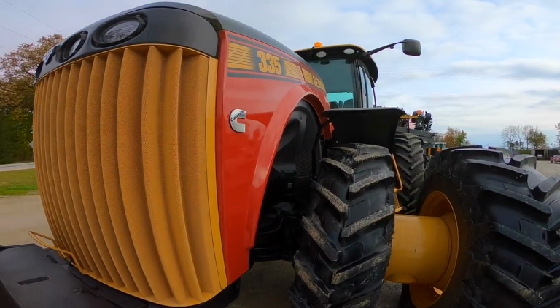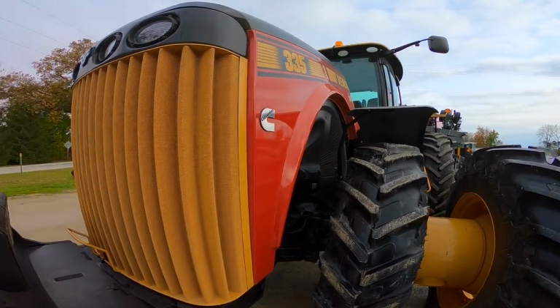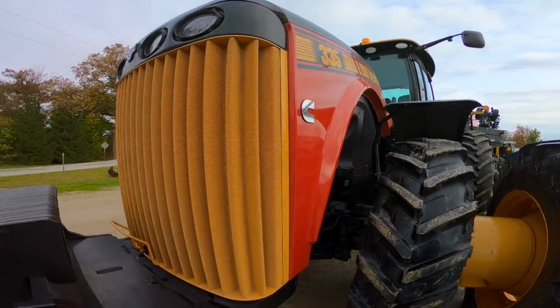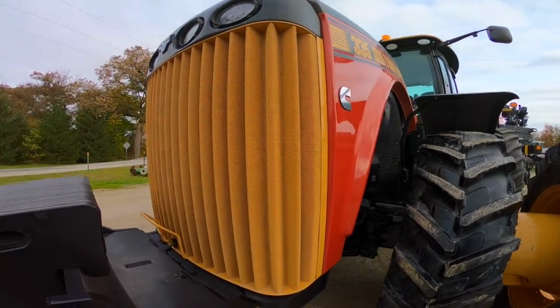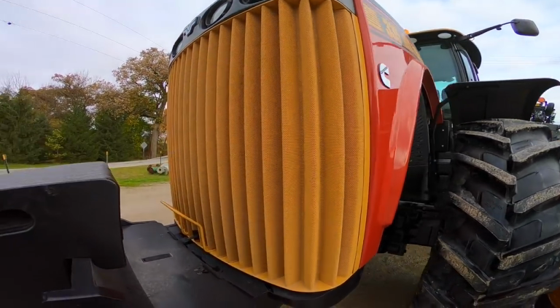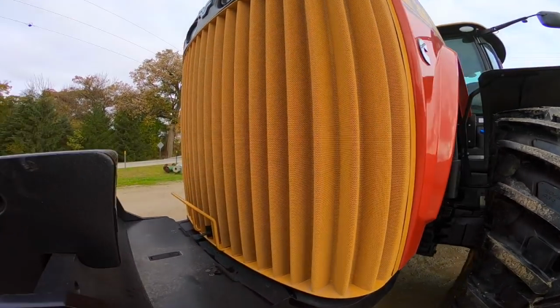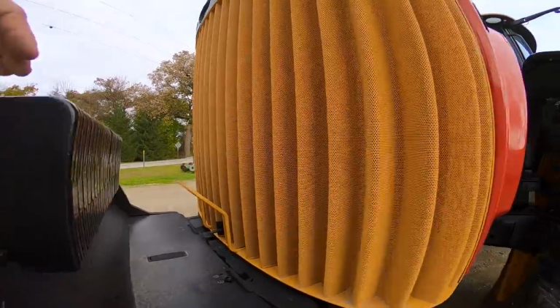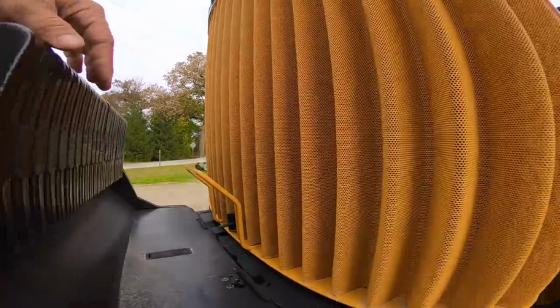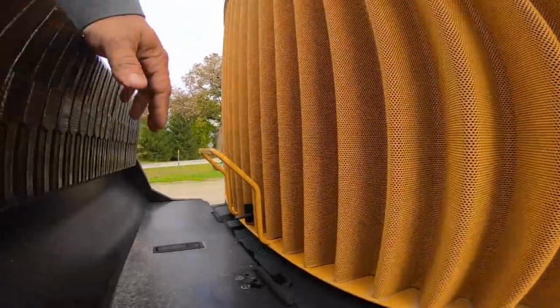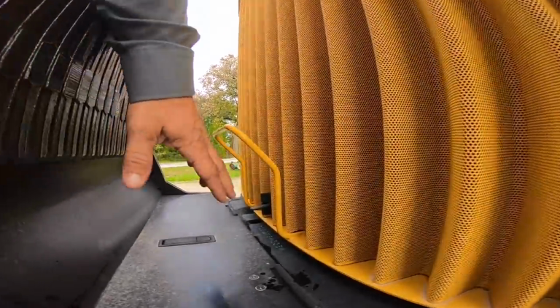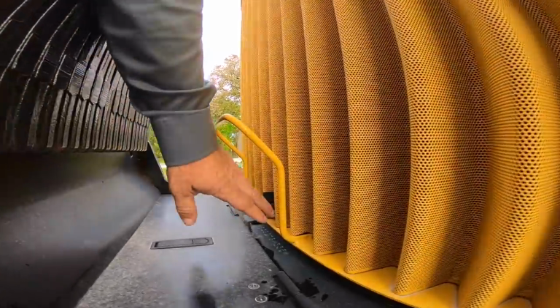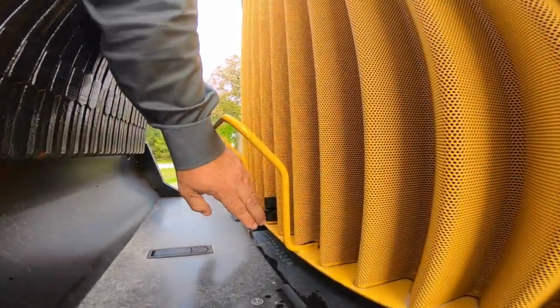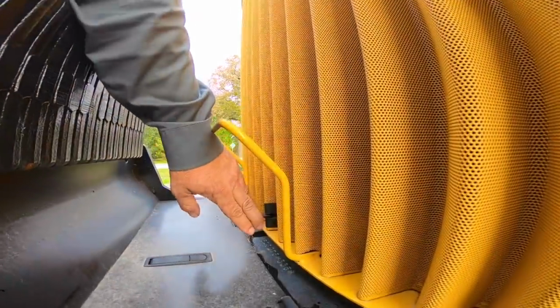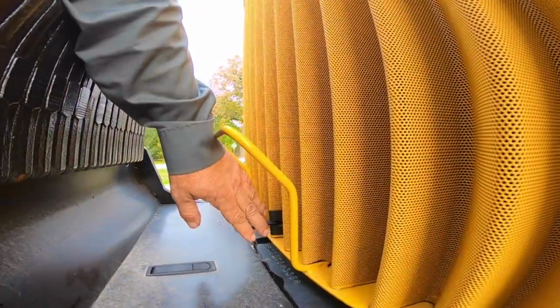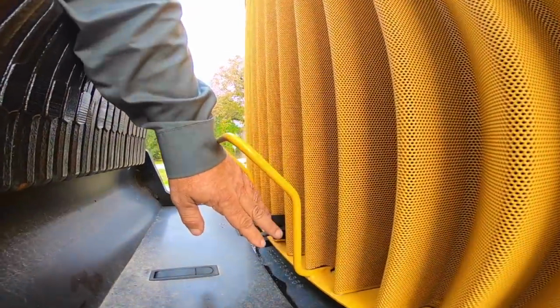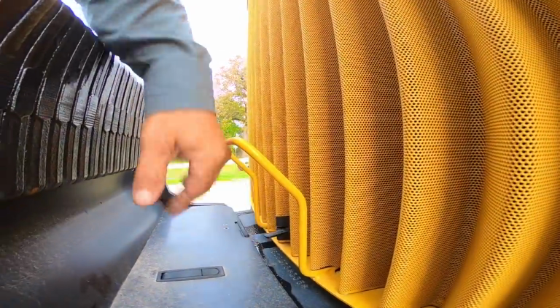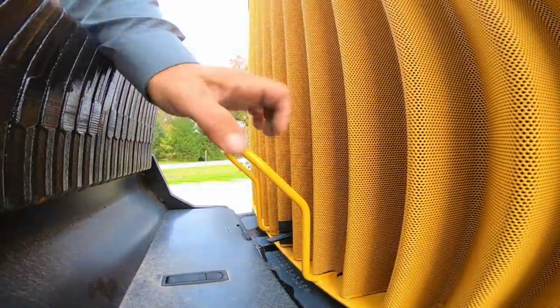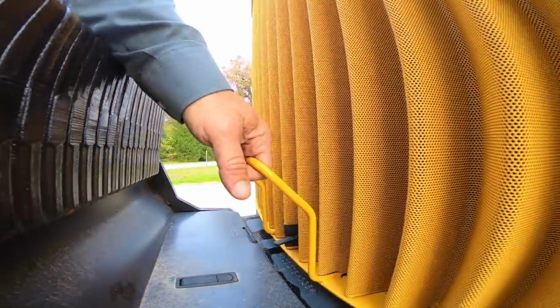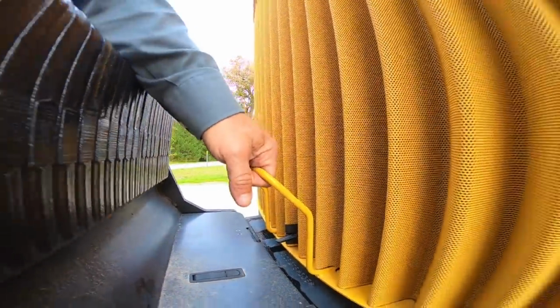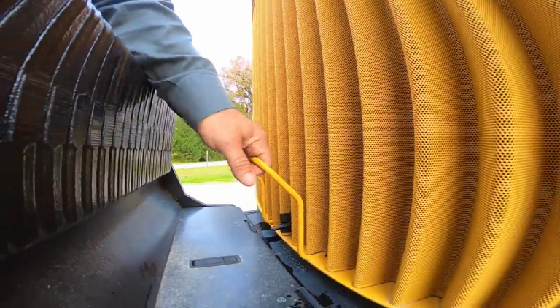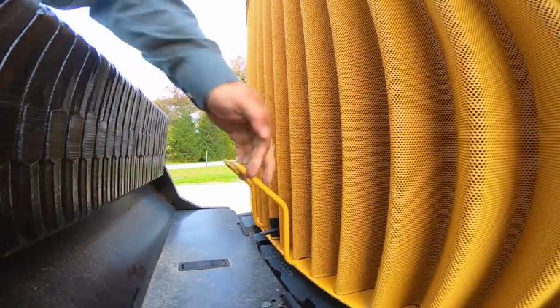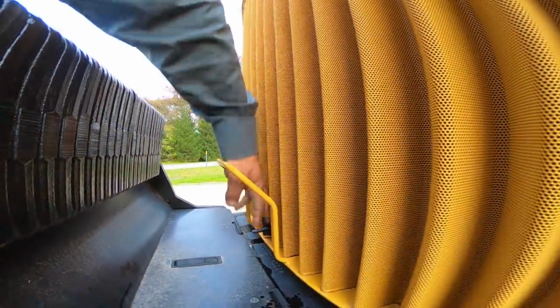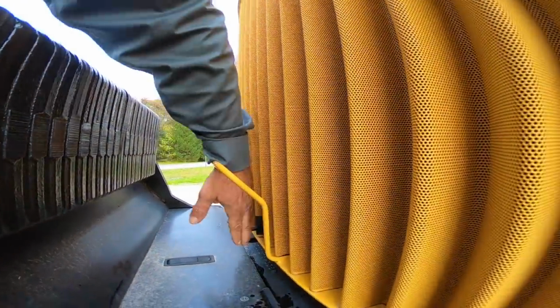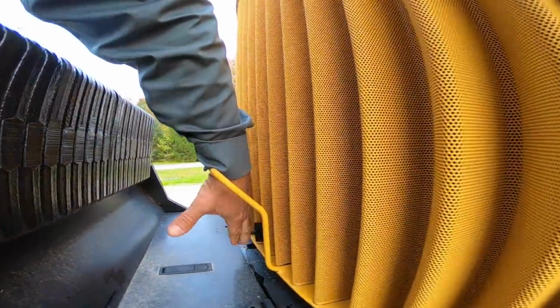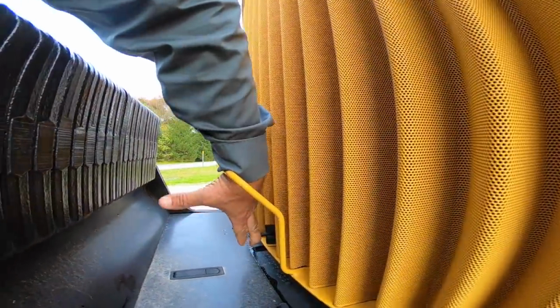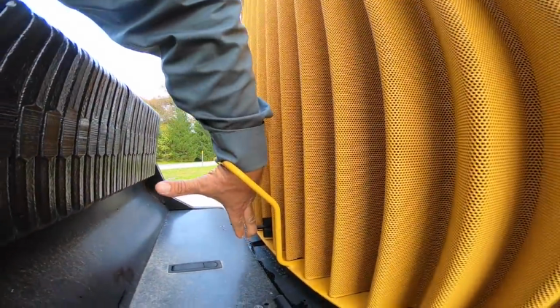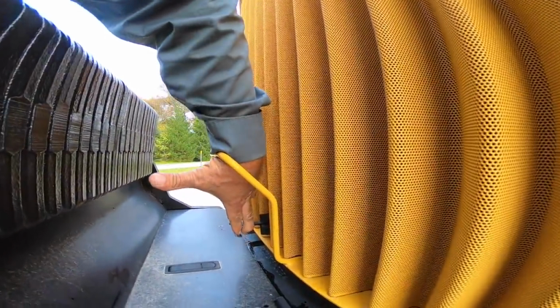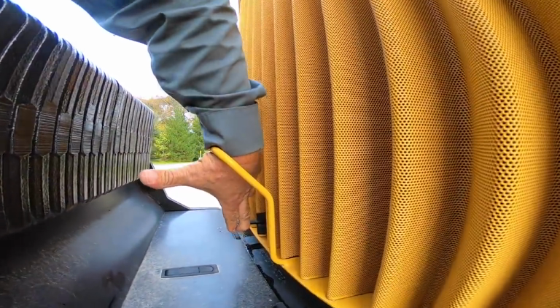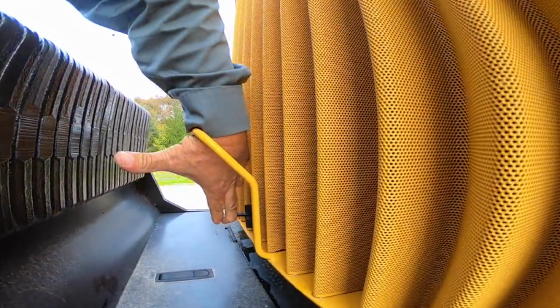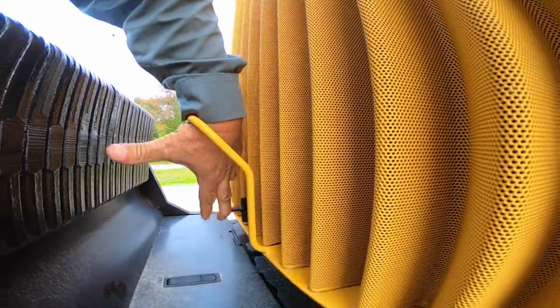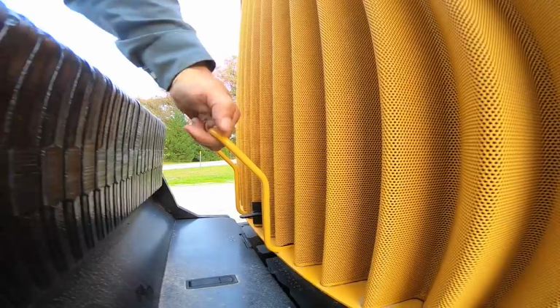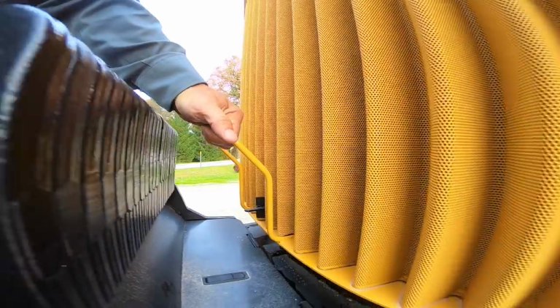We're going to go ahead and raise the hood here — just undo that latch.